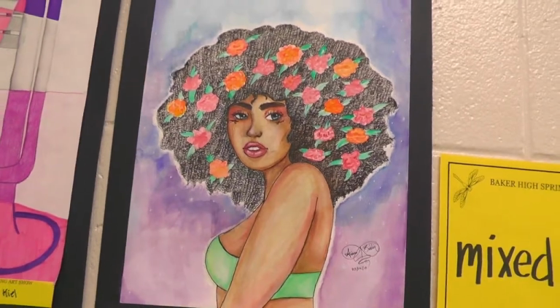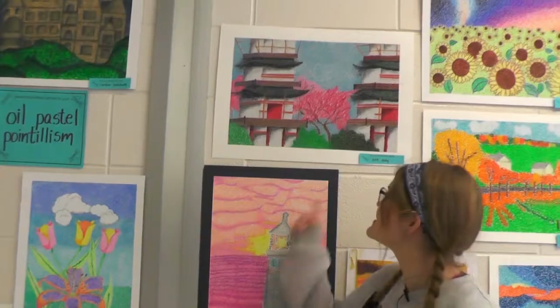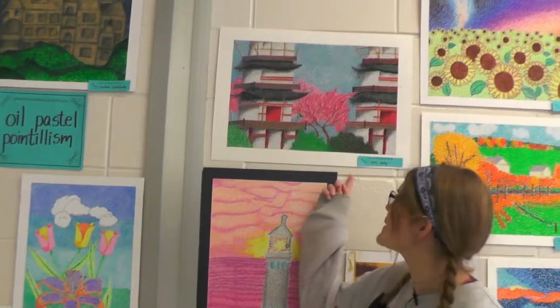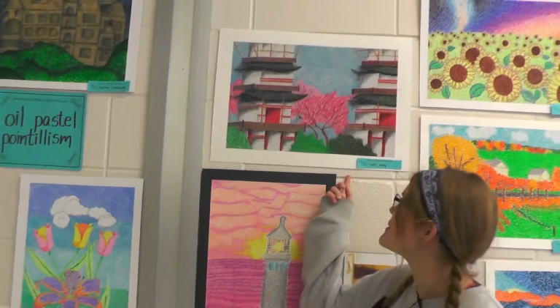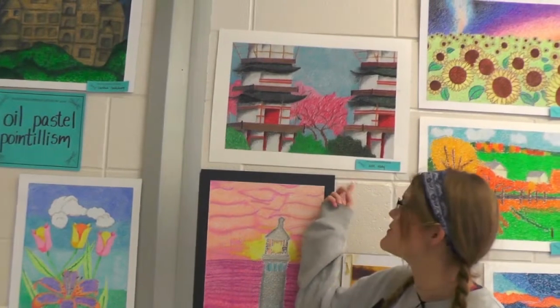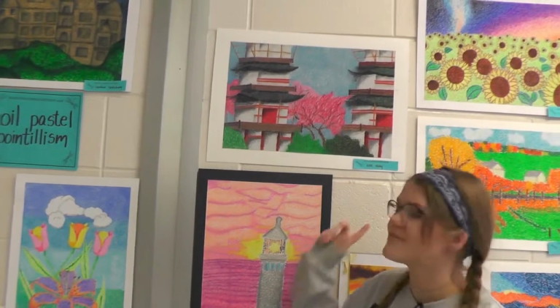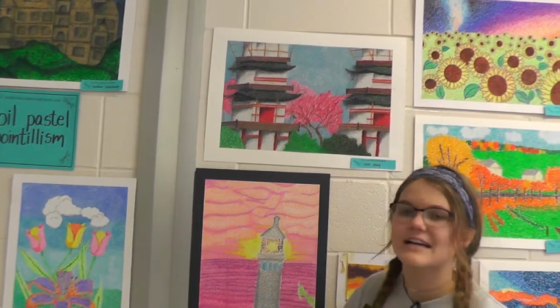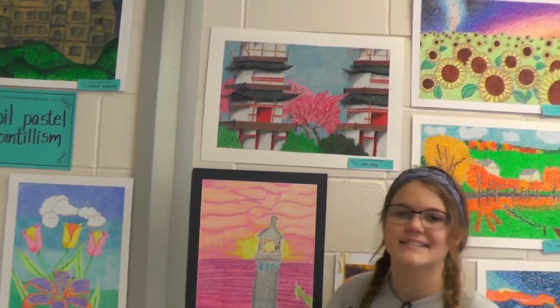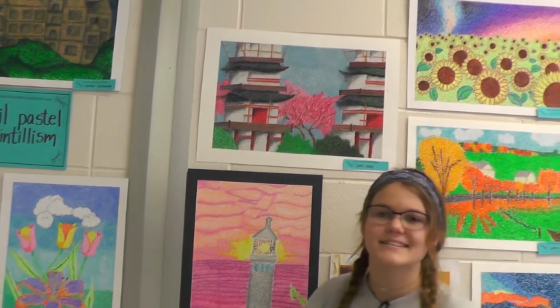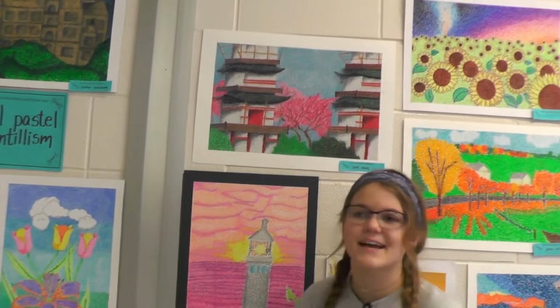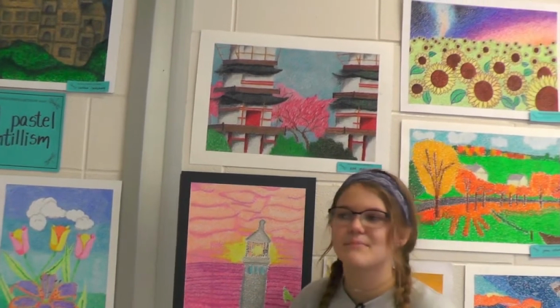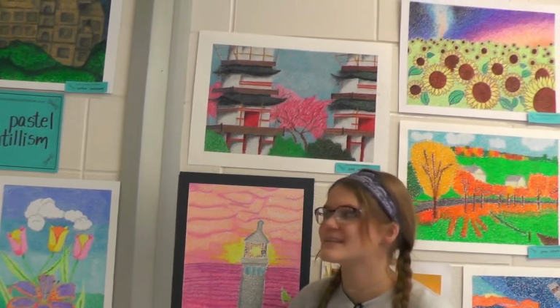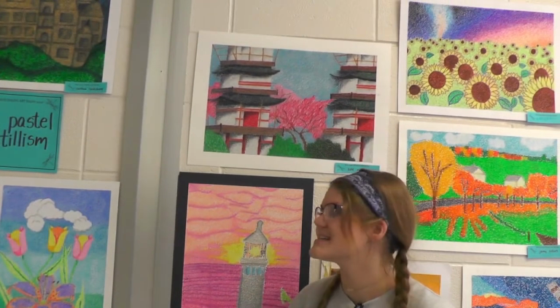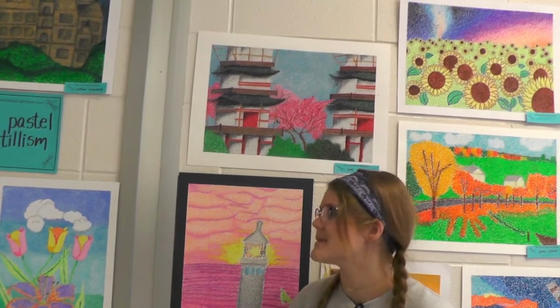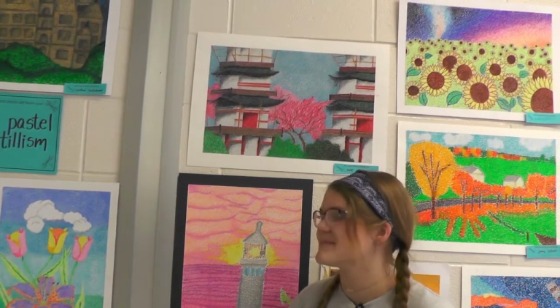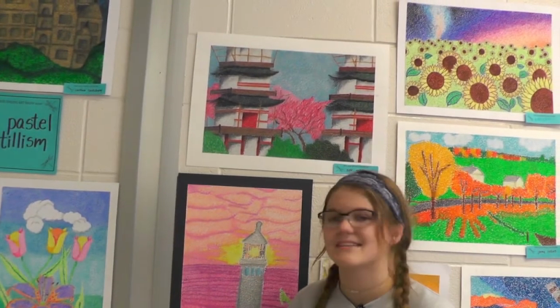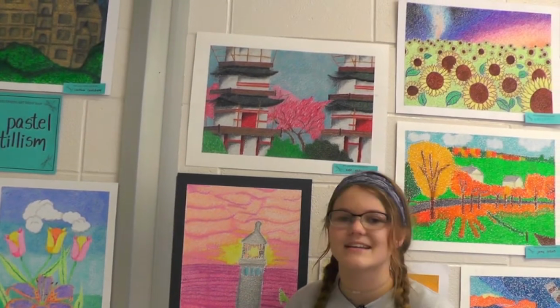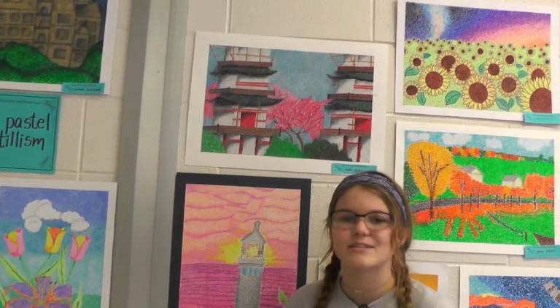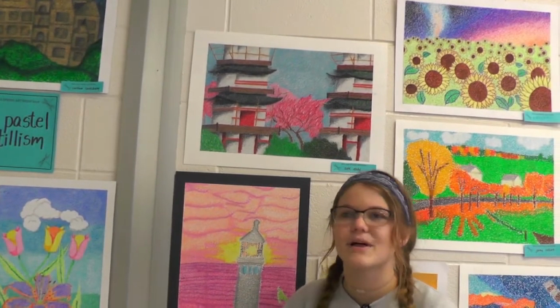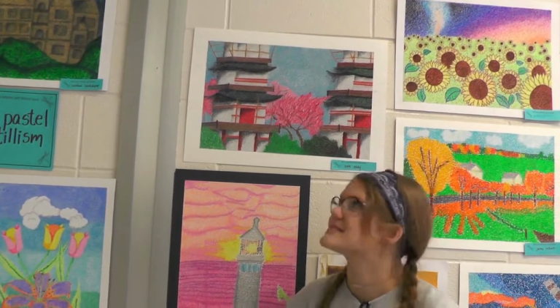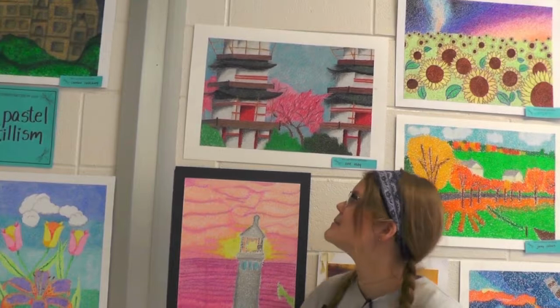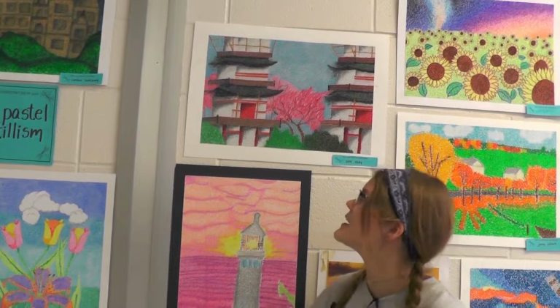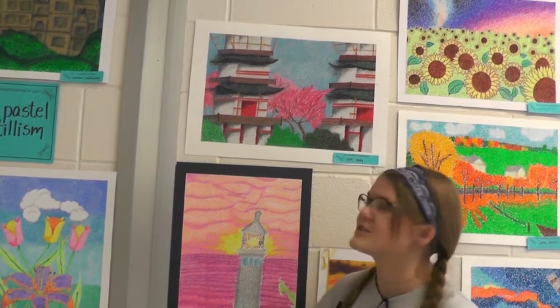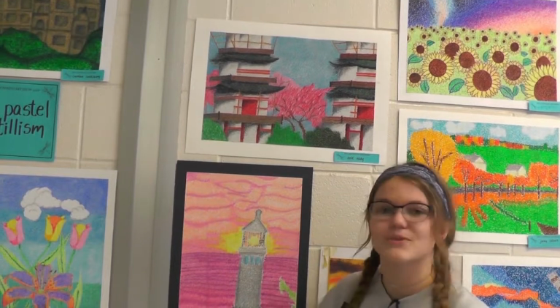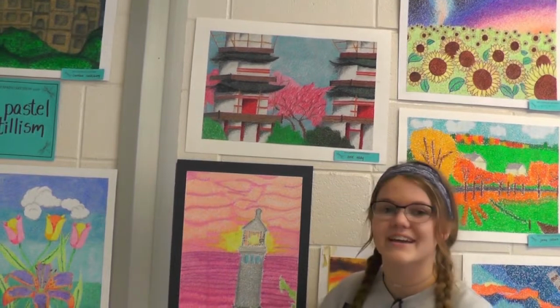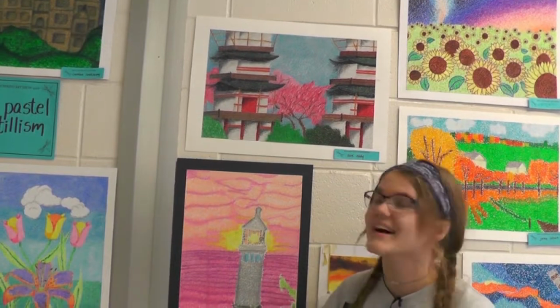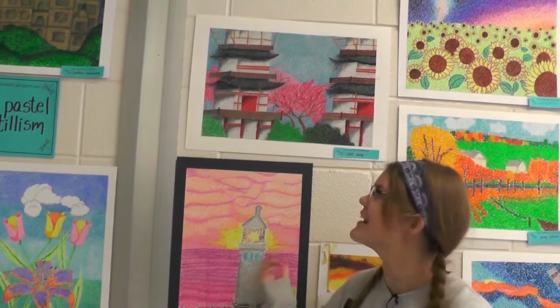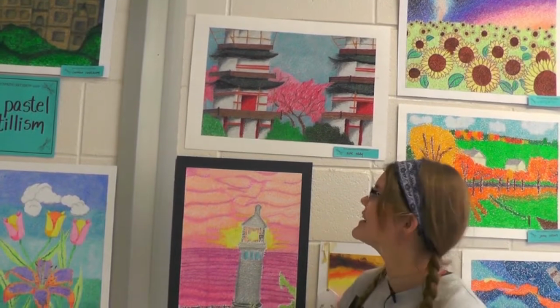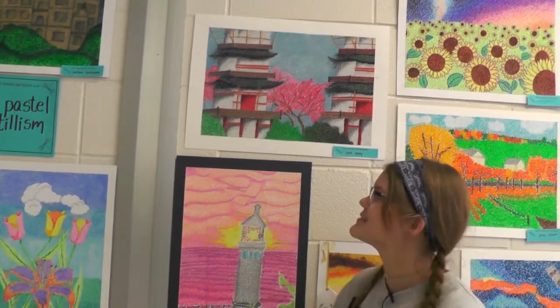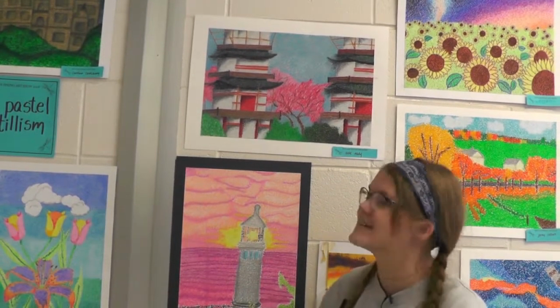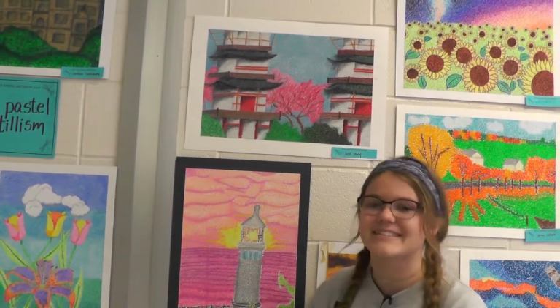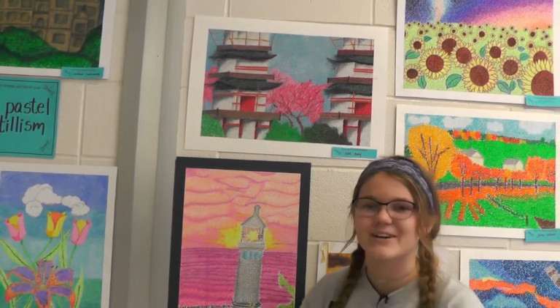This one's probably my favorite because it's pointillism and it must have taken a super long time, but it looks really good and it's really detailed.